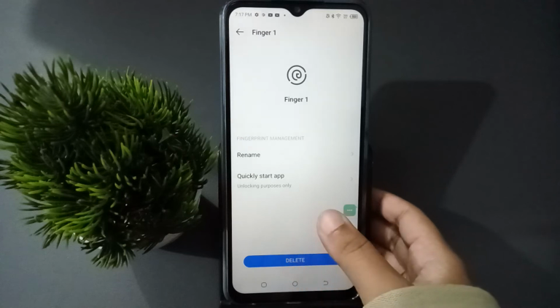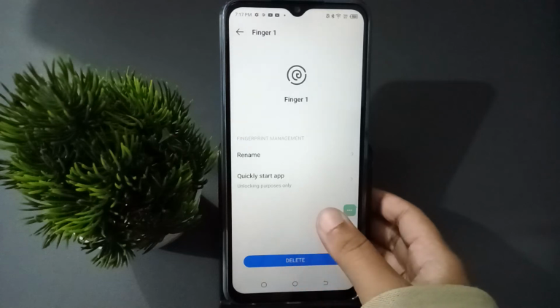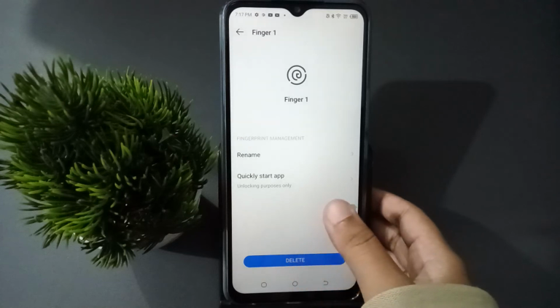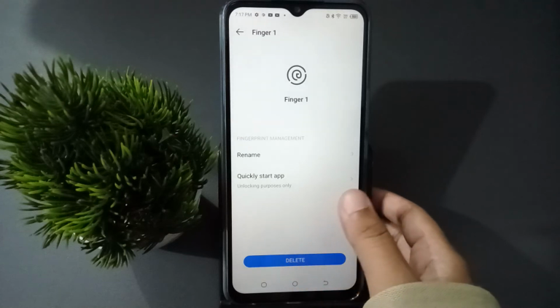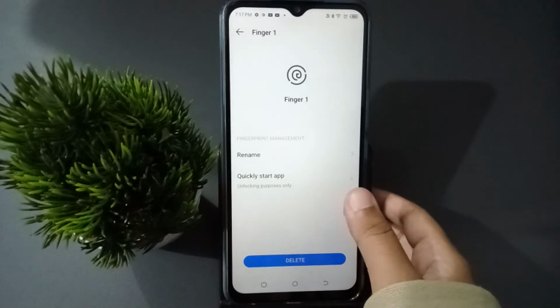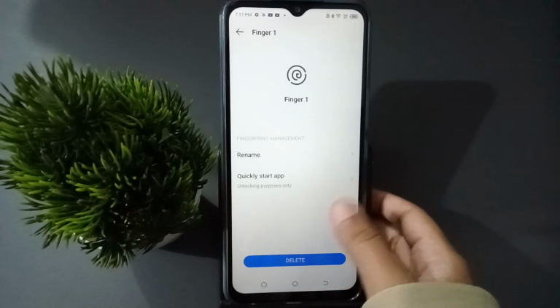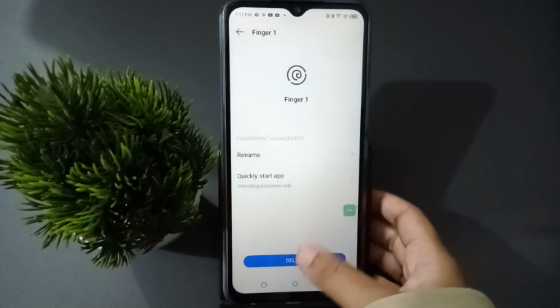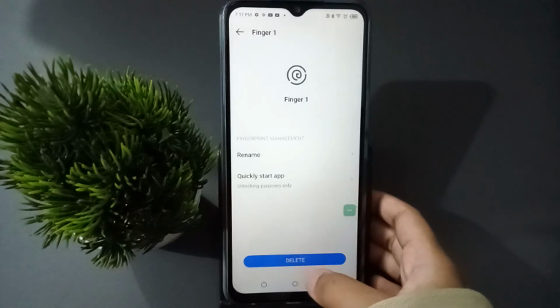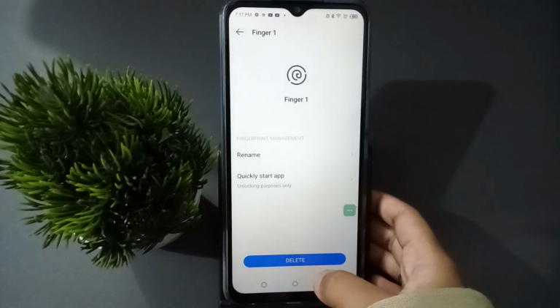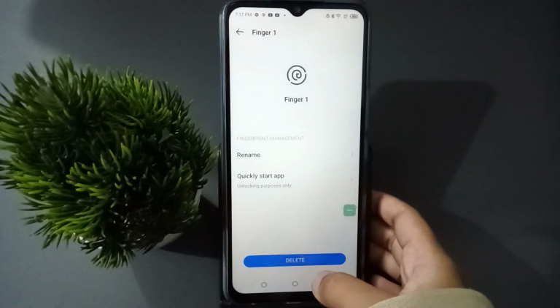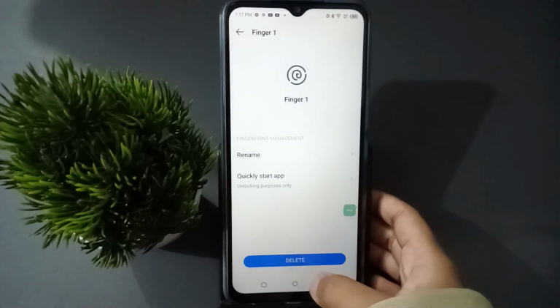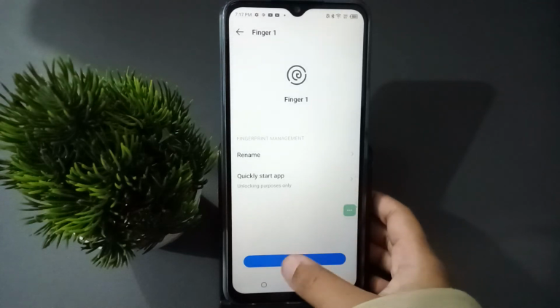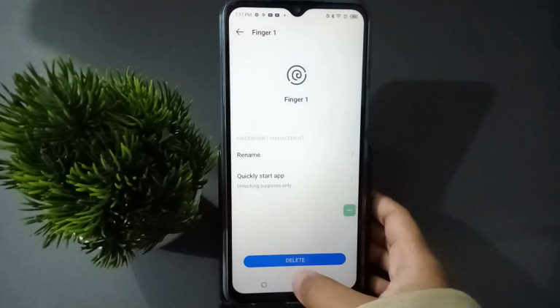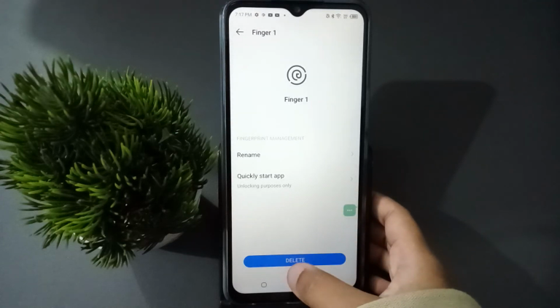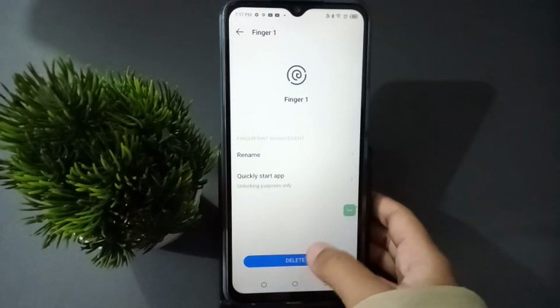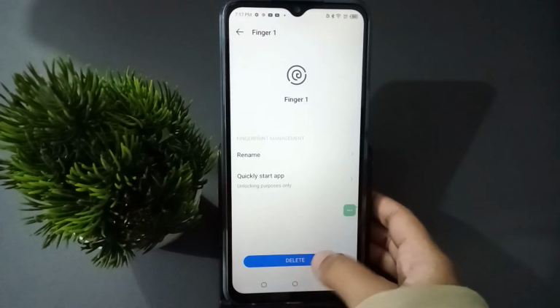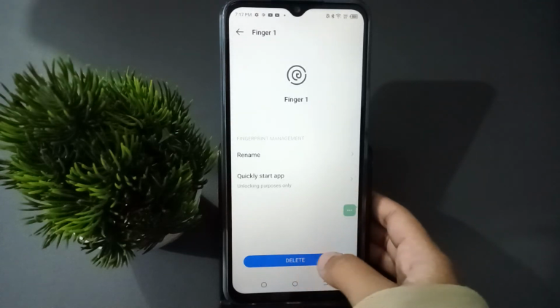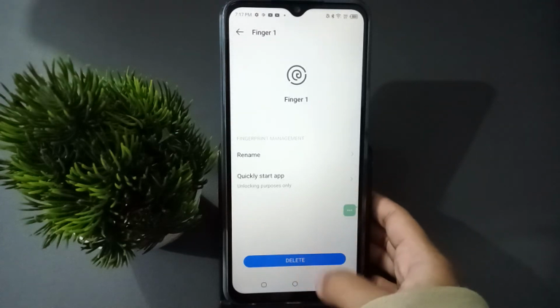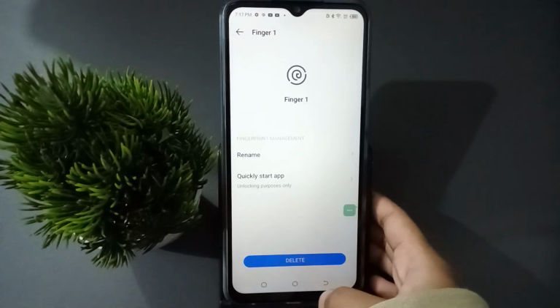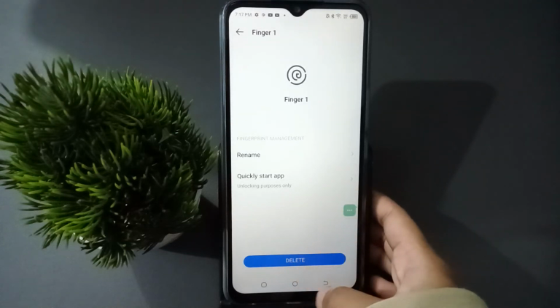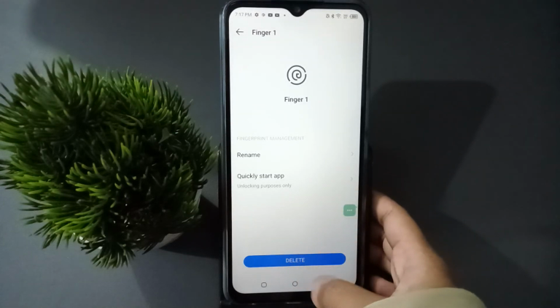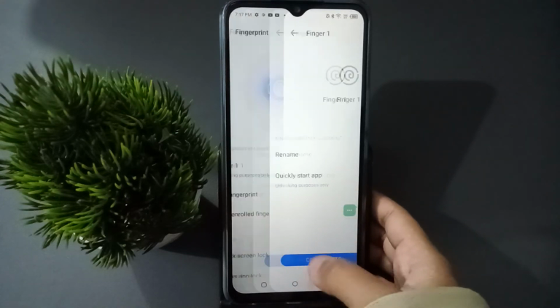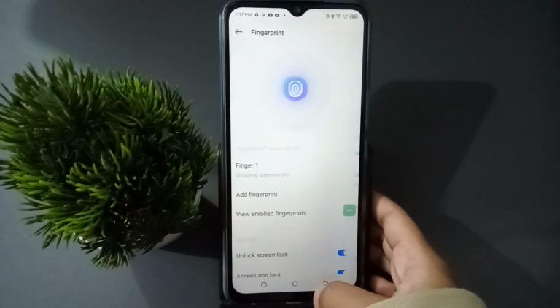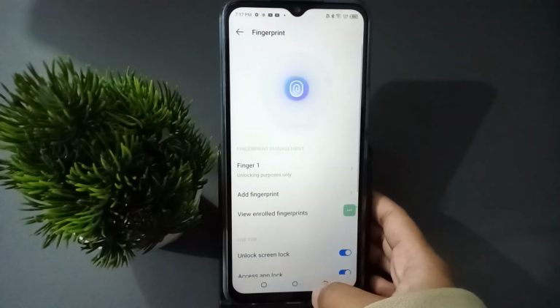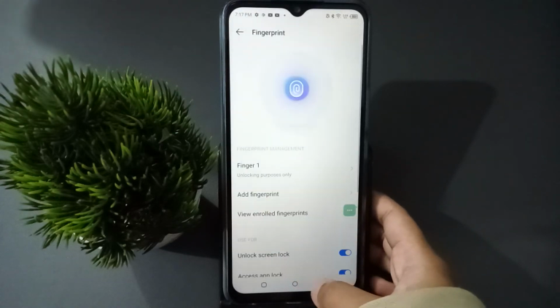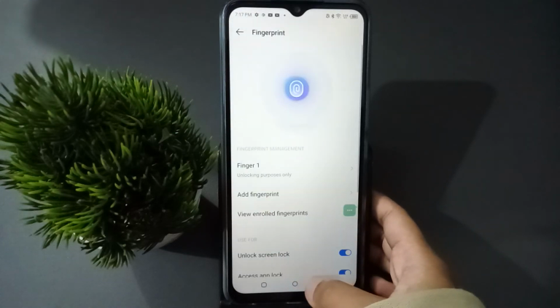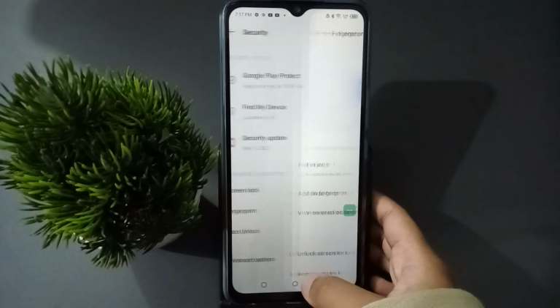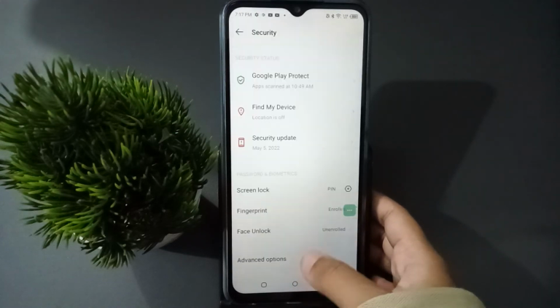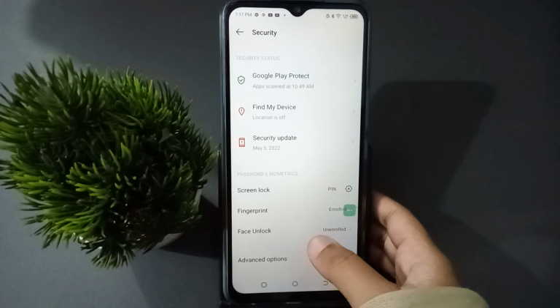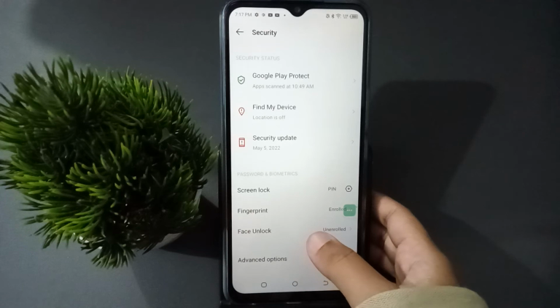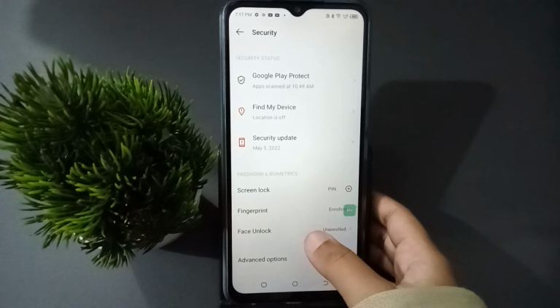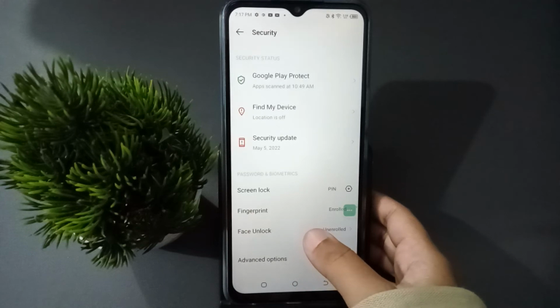If you want to remove the fingerprint, just click on the Delete option and the fingerprint will be removed successfully.